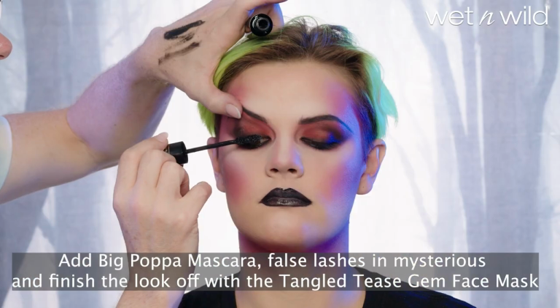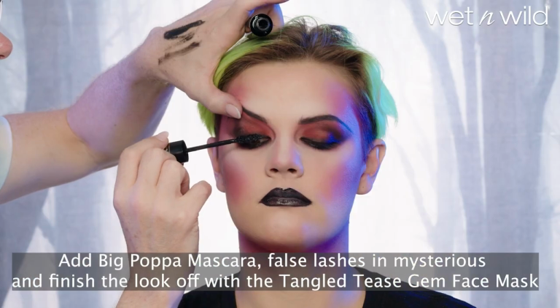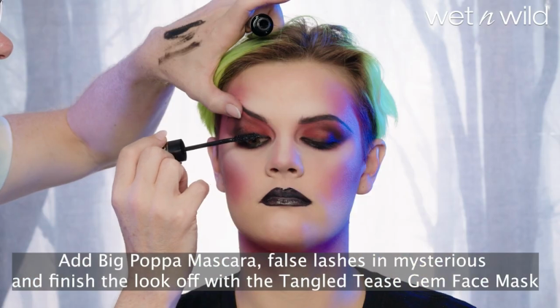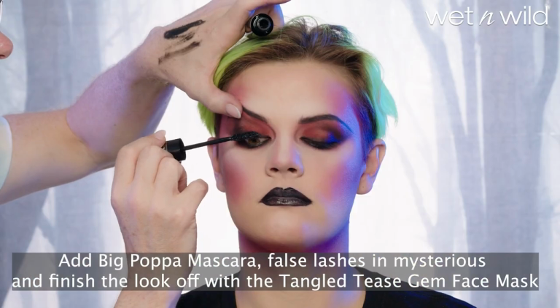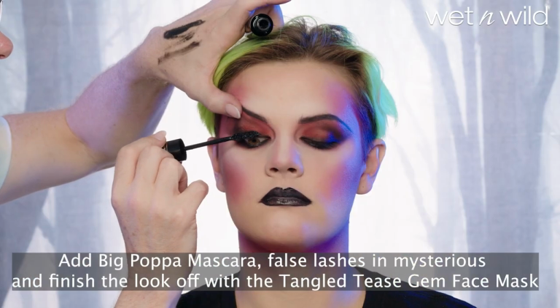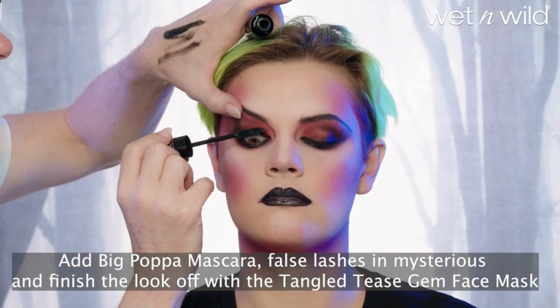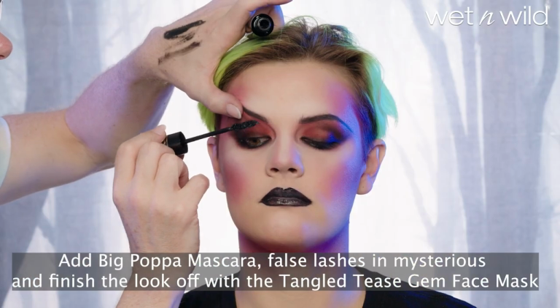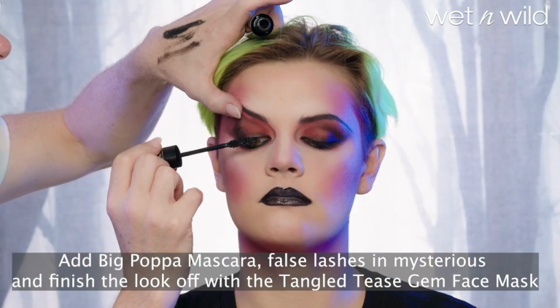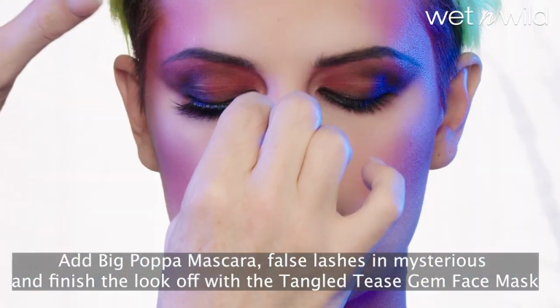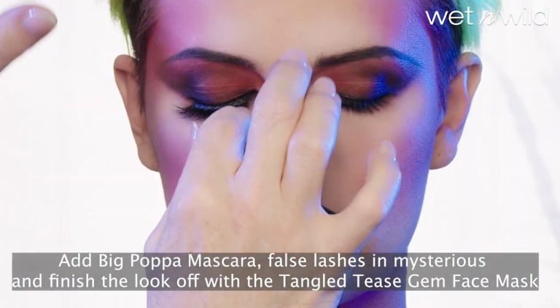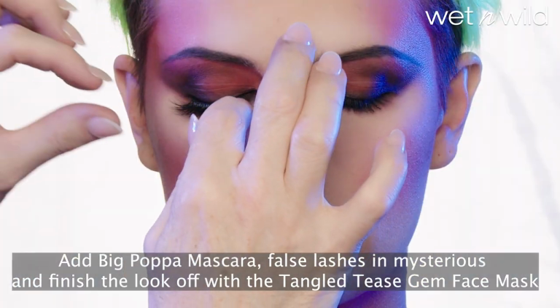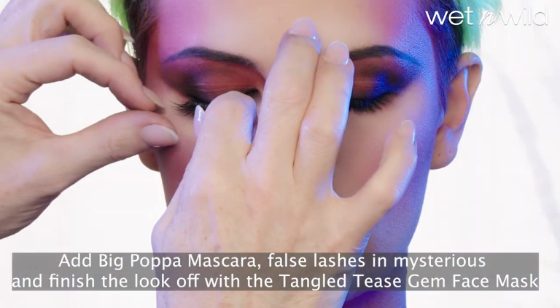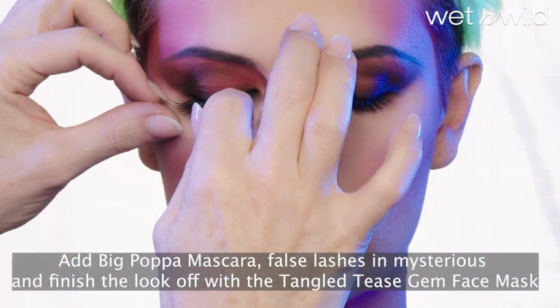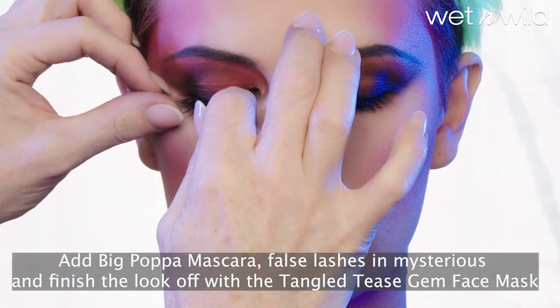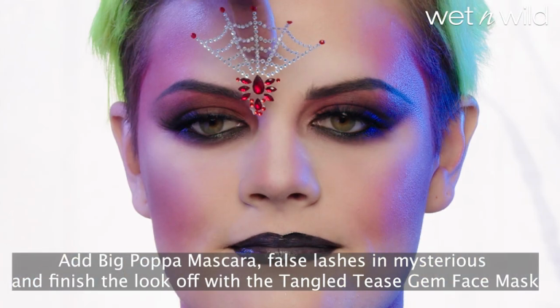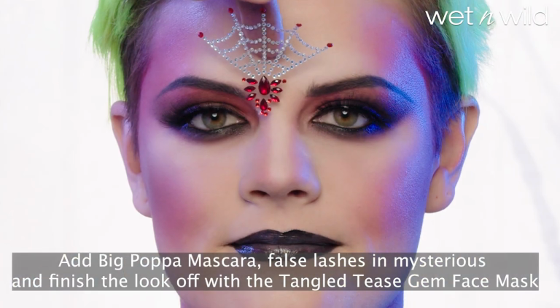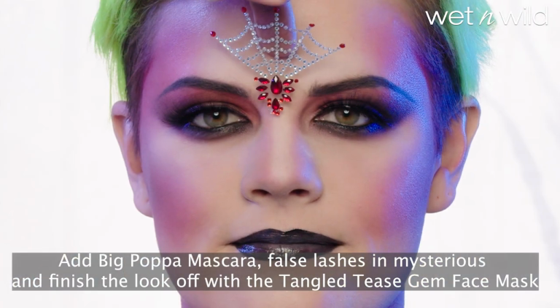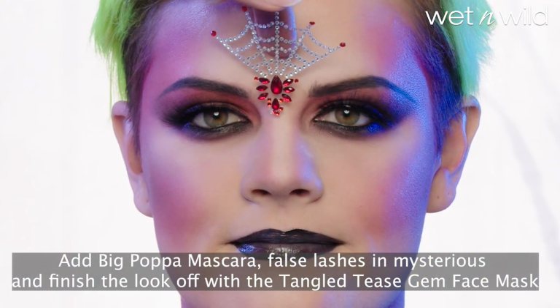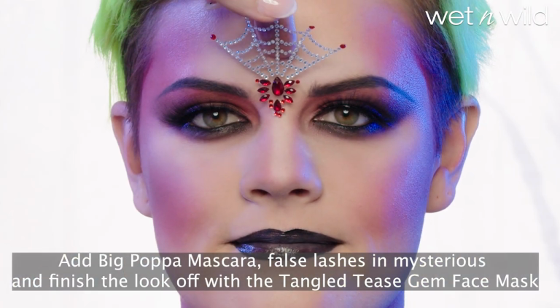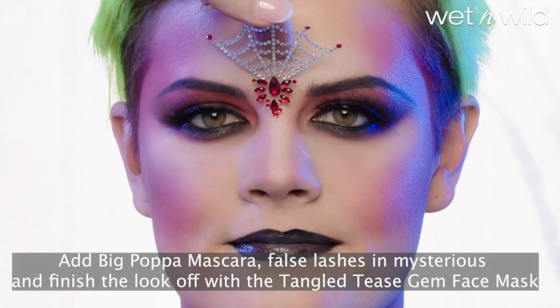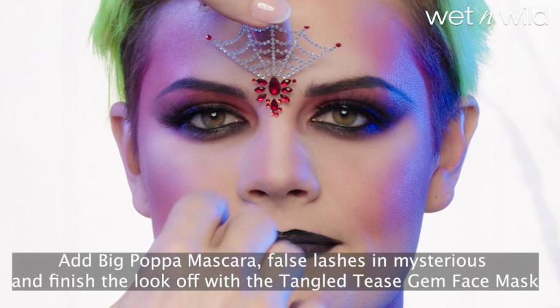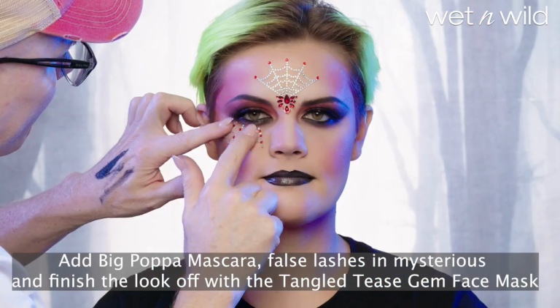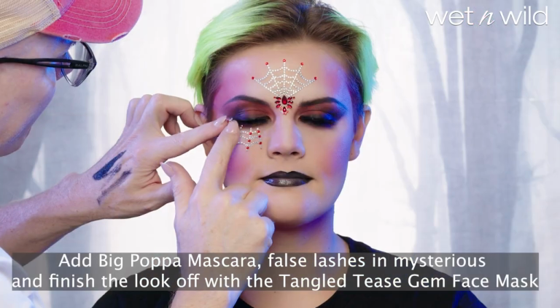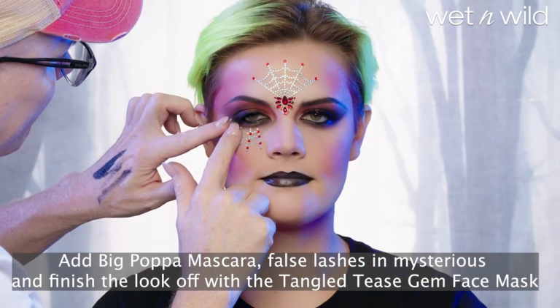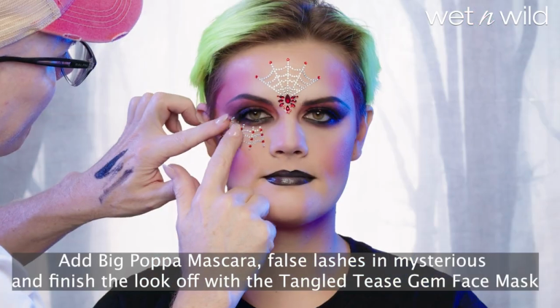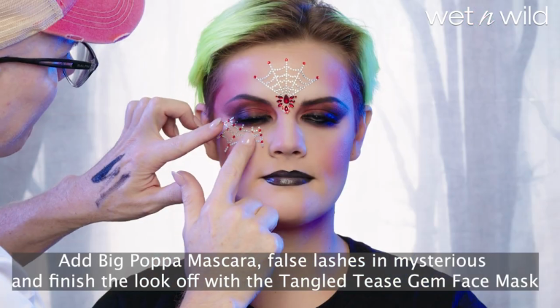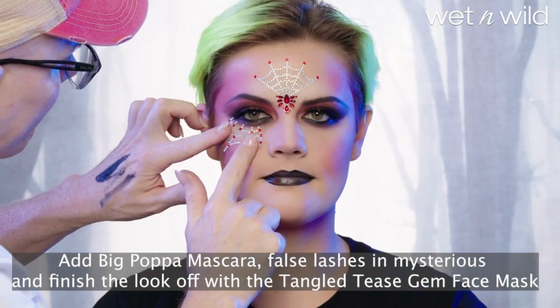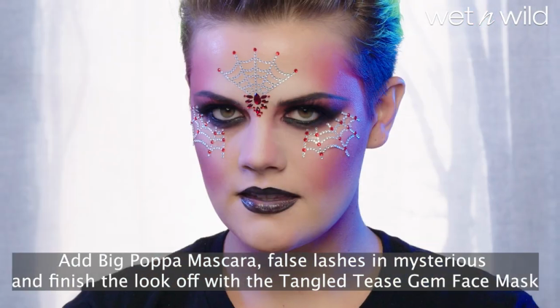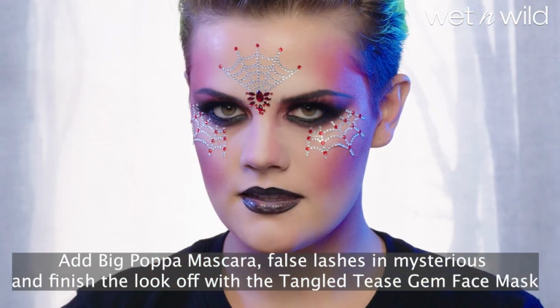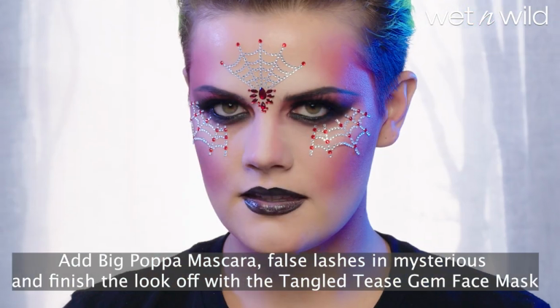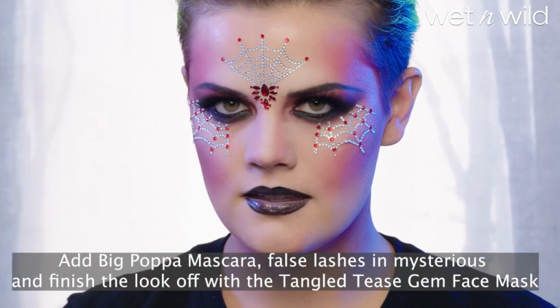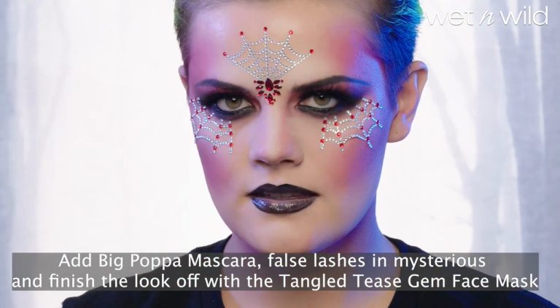Add Big Papa Mascara, False Lashes in Mysterious, and finish the look off with the Tangled Tease Gem Face Mask.